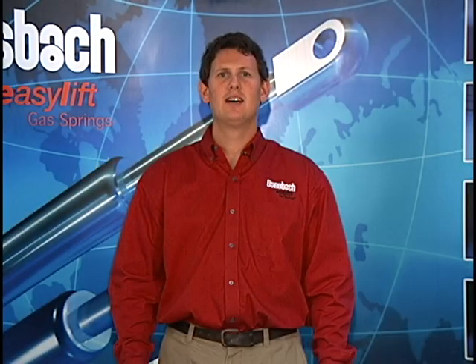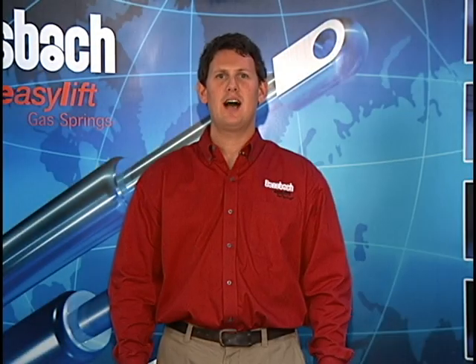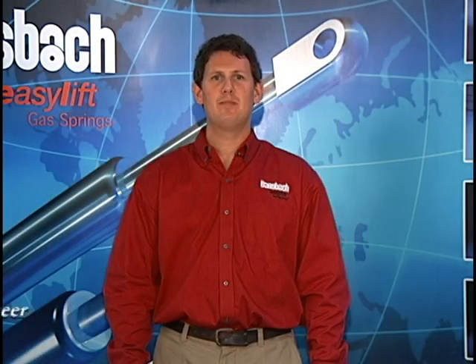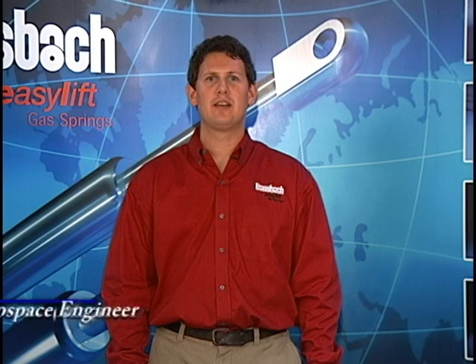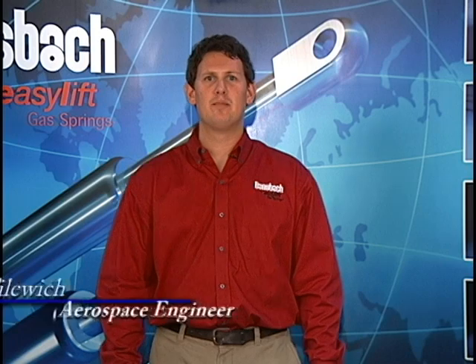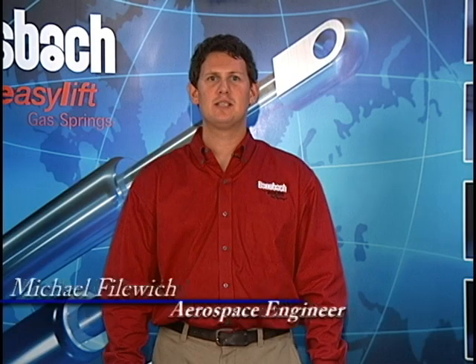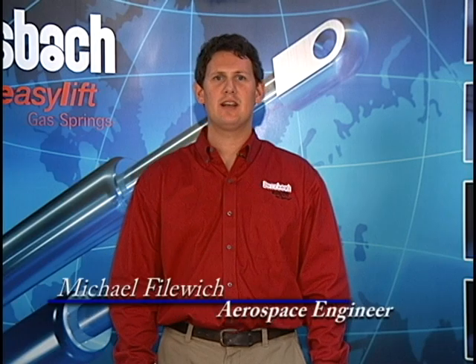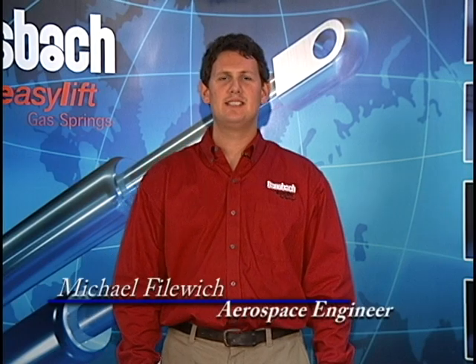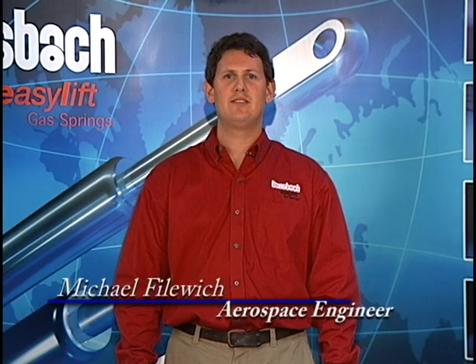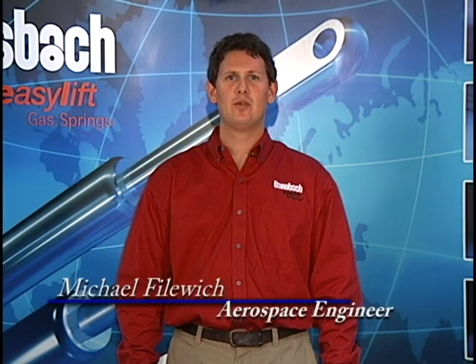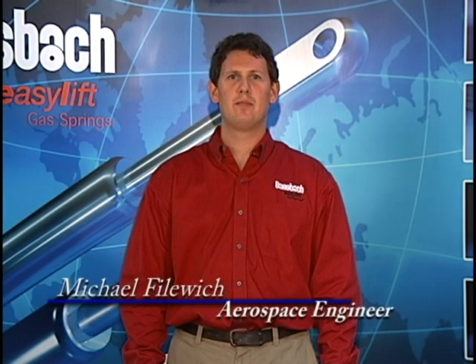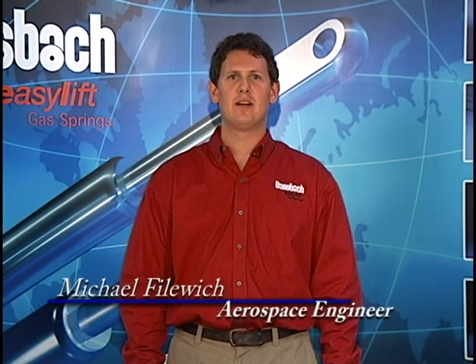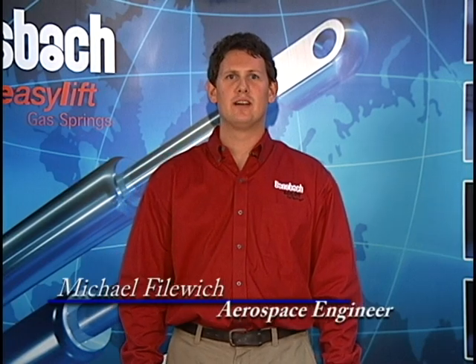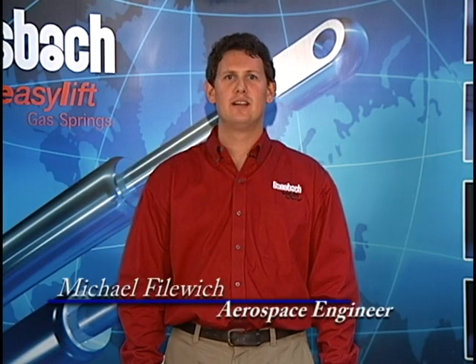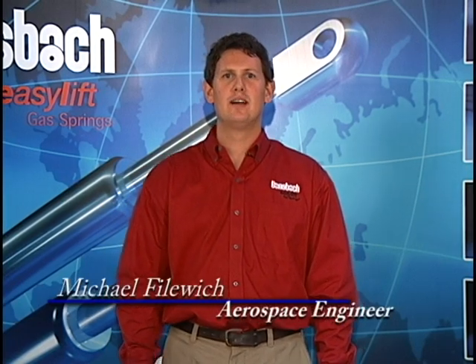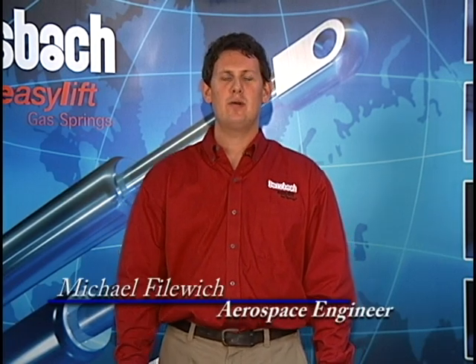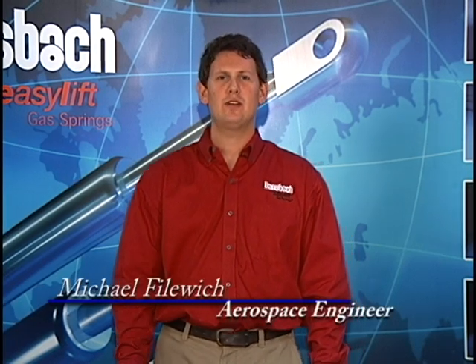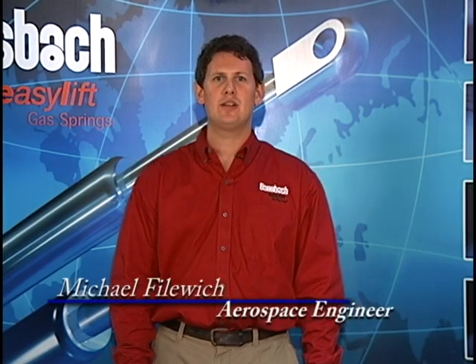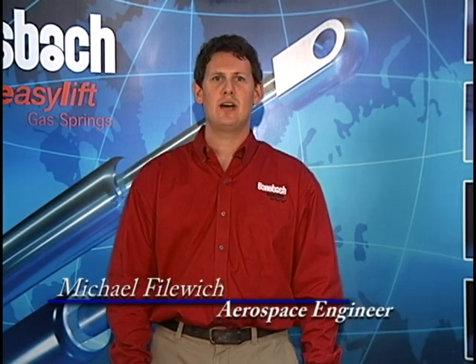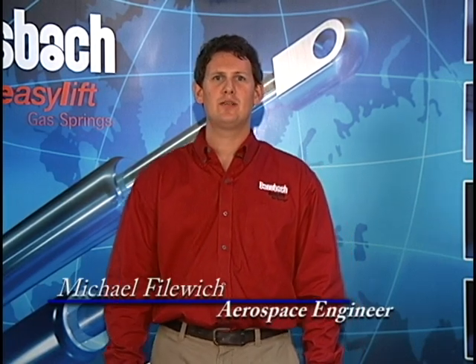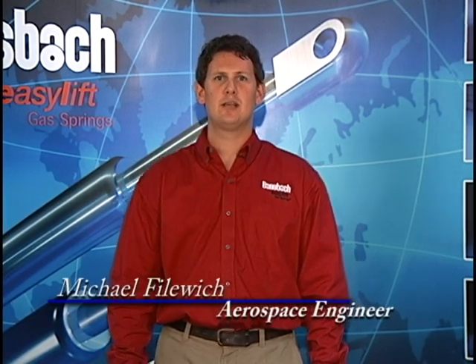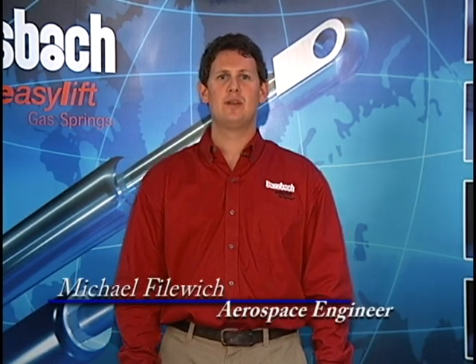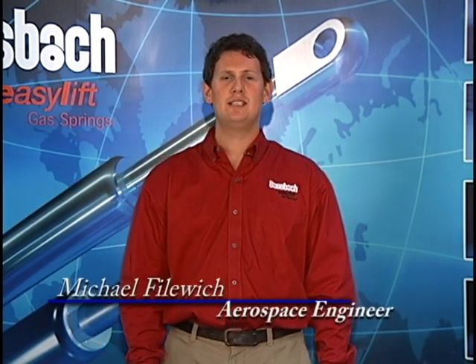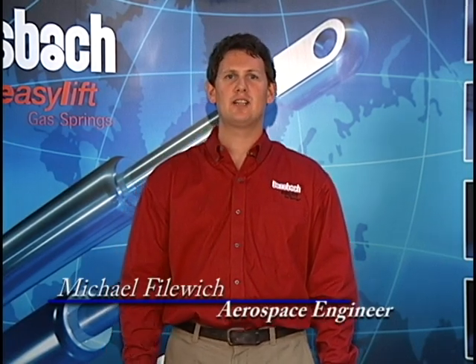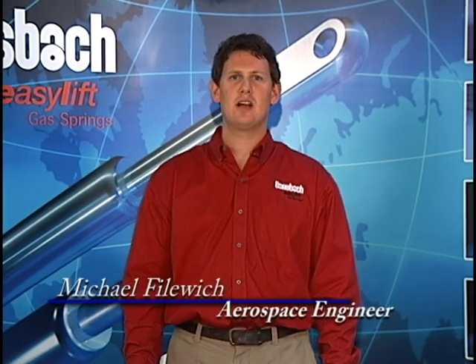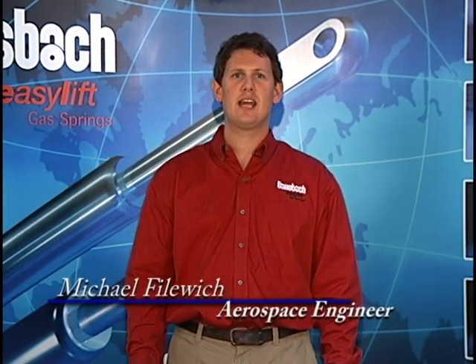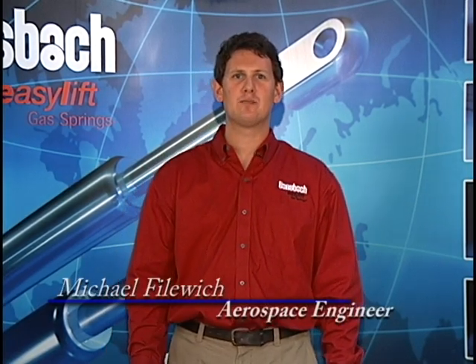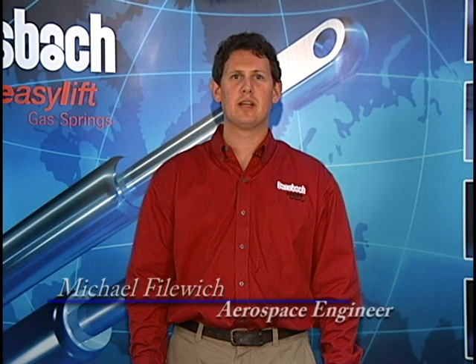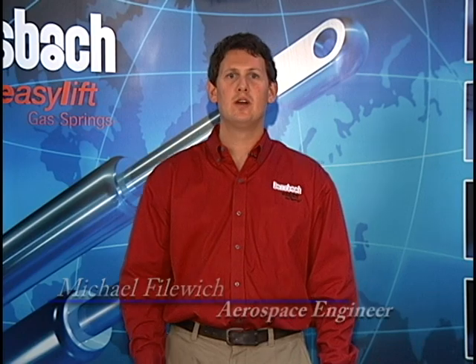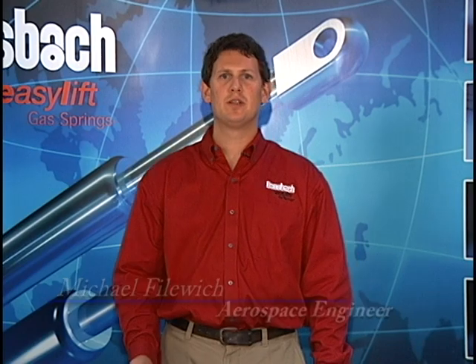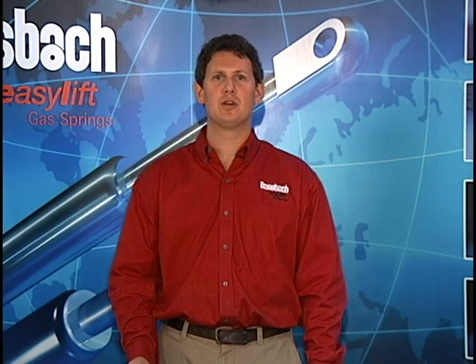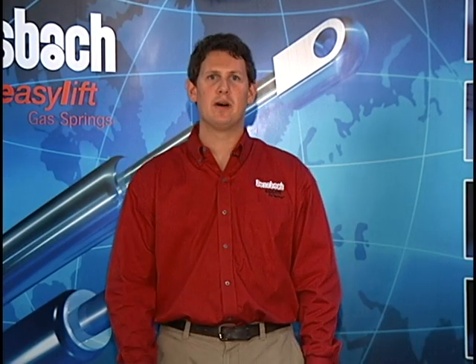Hi, I'm Mike from Bonsbach Easy Lift of North America. I will now show you how to assemble an easy touch locking gas spring with a push button.